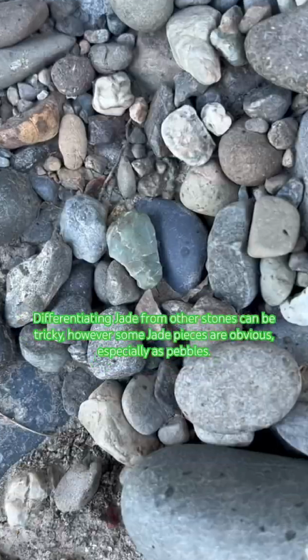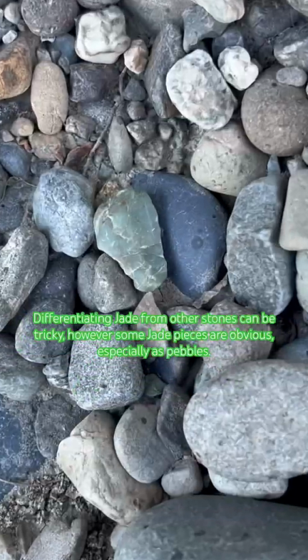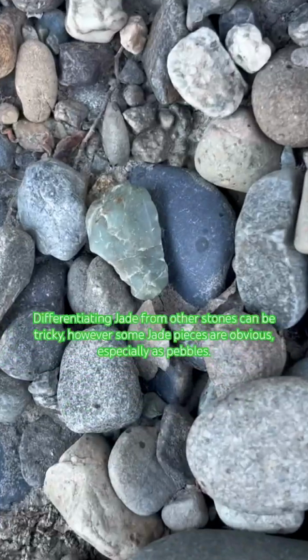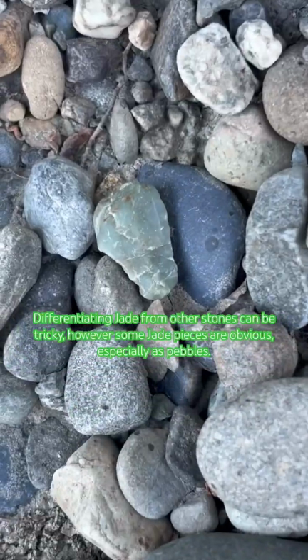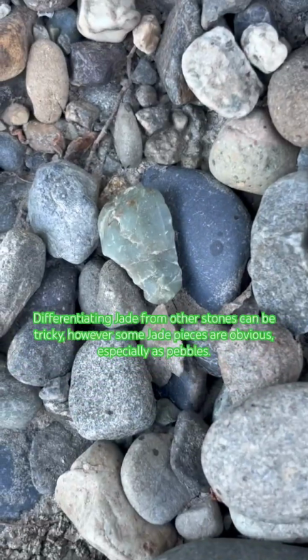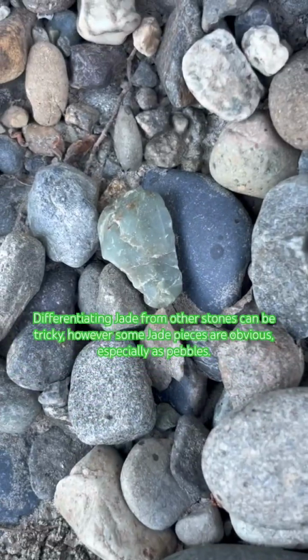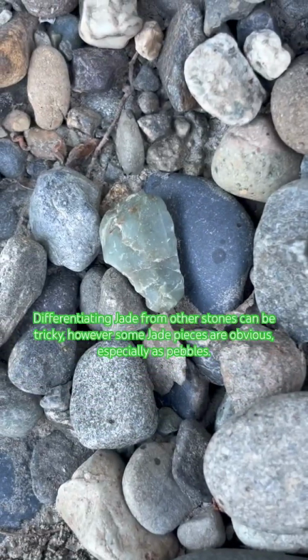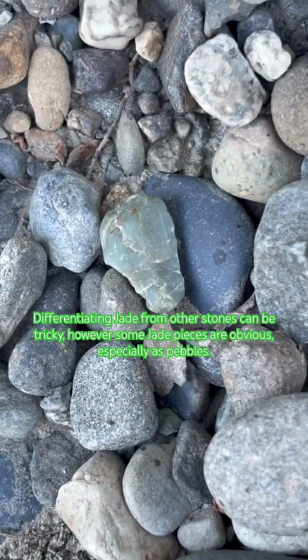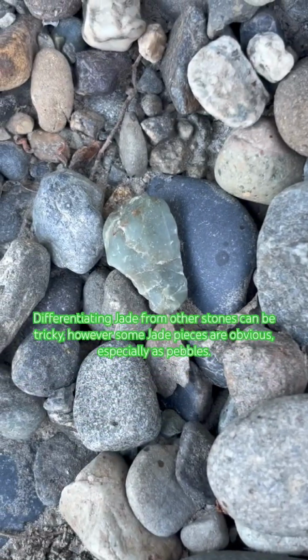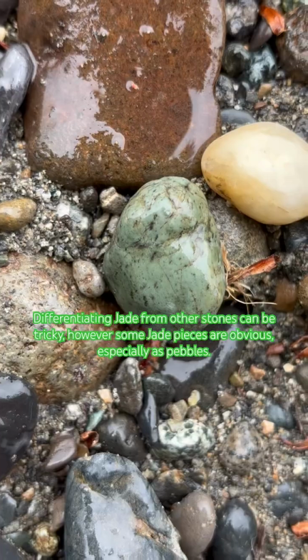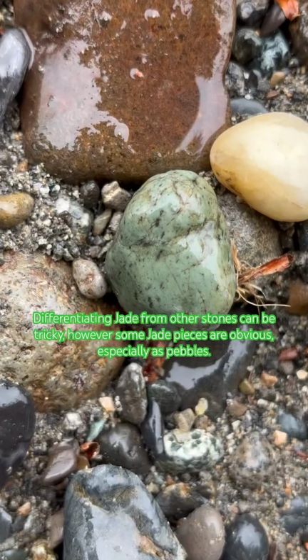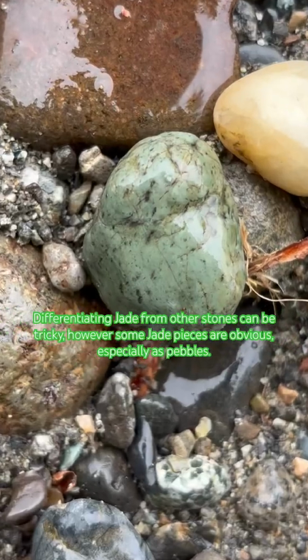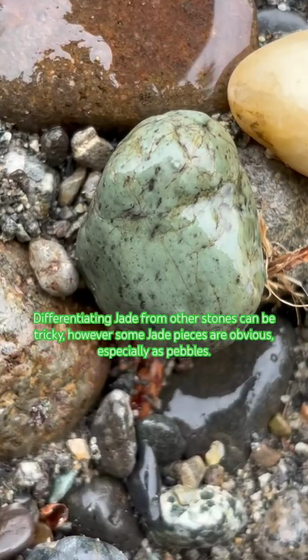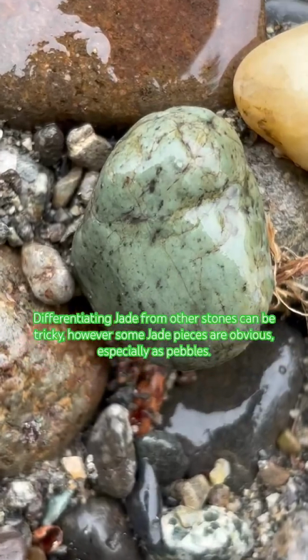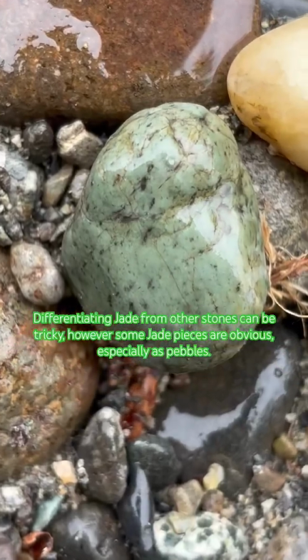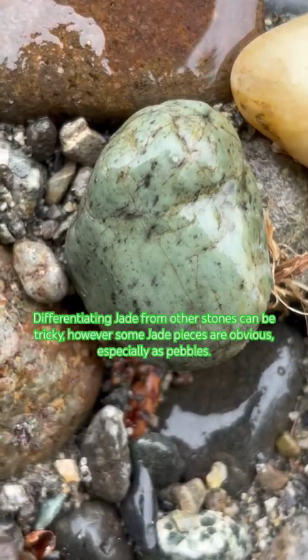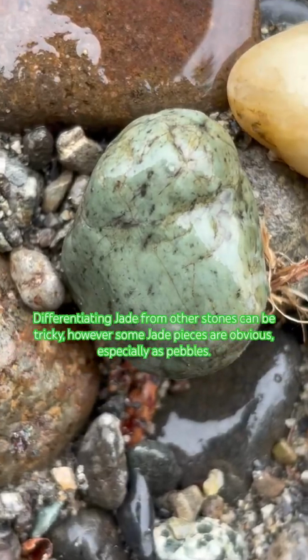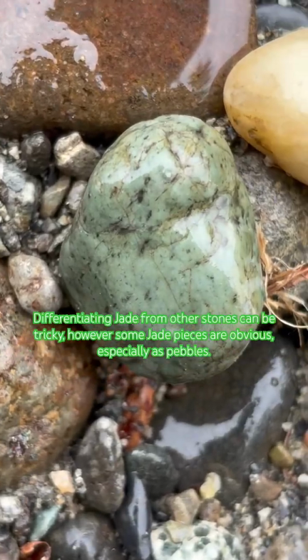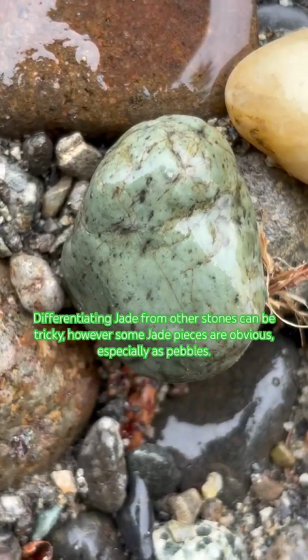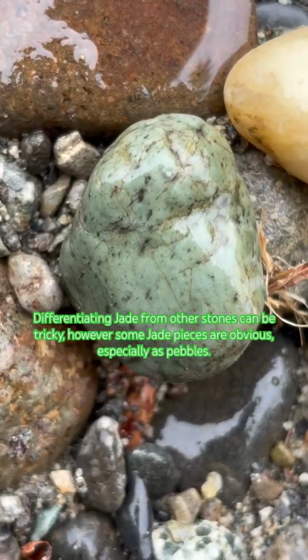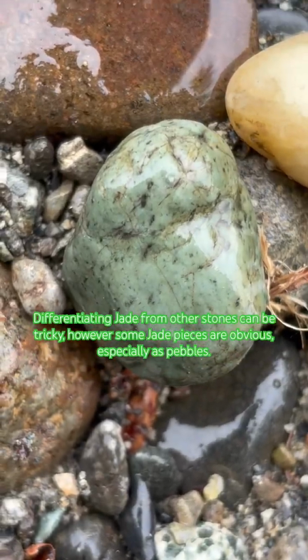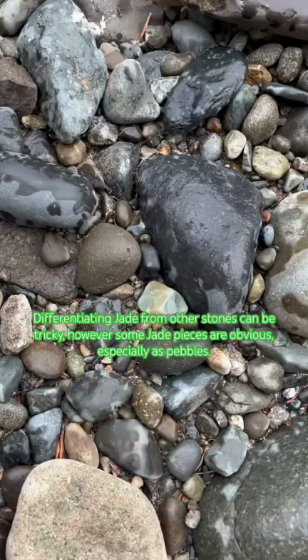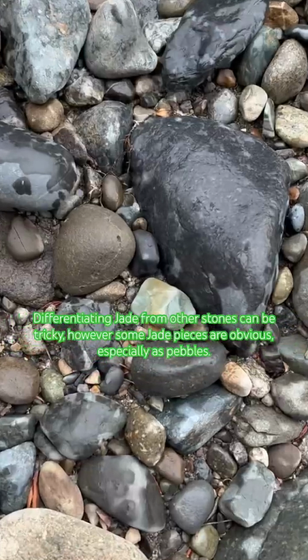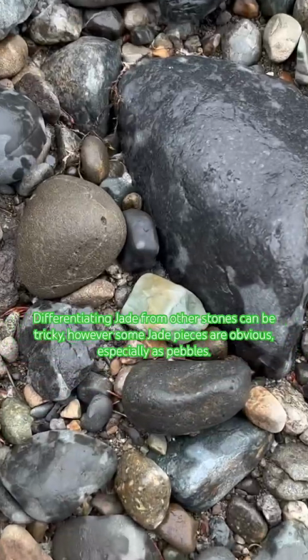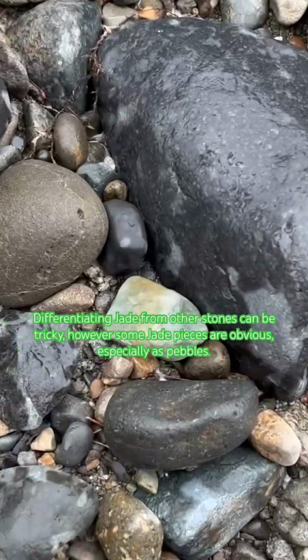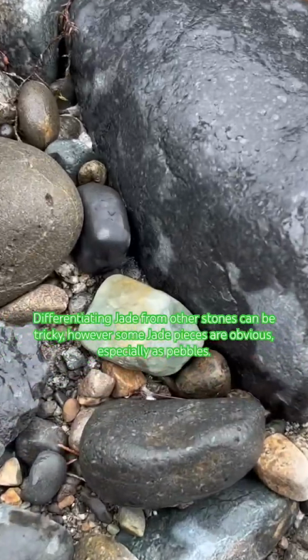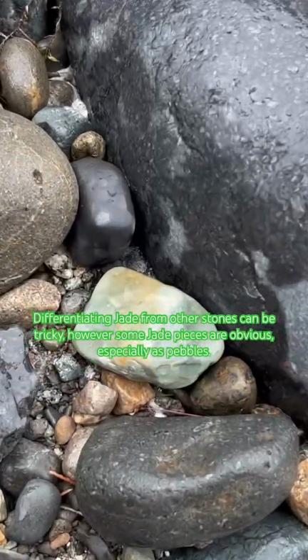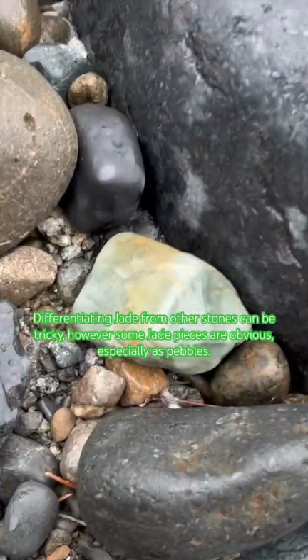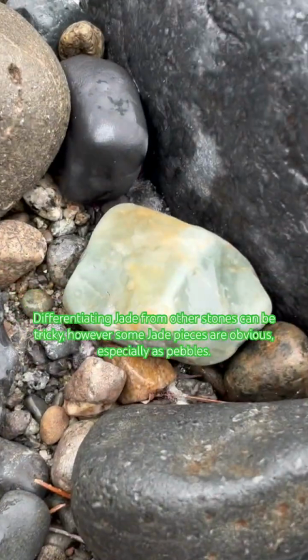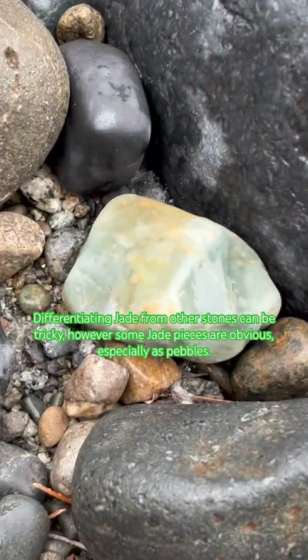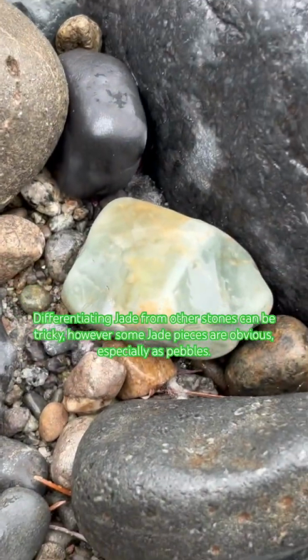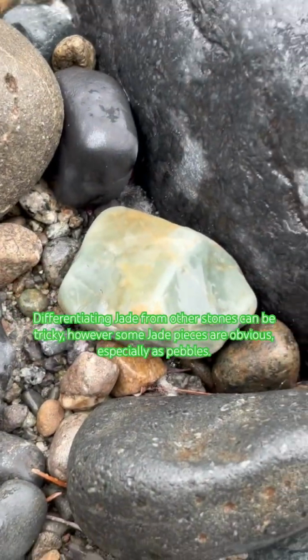Differentiating jade from other stones can be tricky; however, some jade pieces are obvious, especially as pebbles.